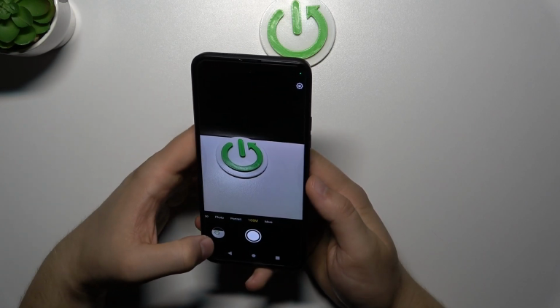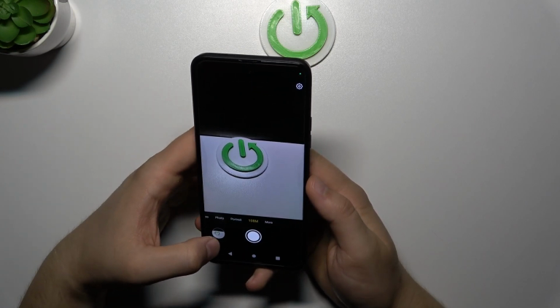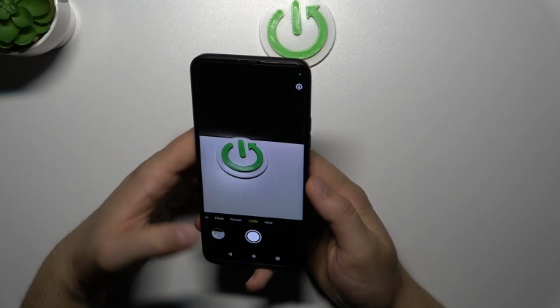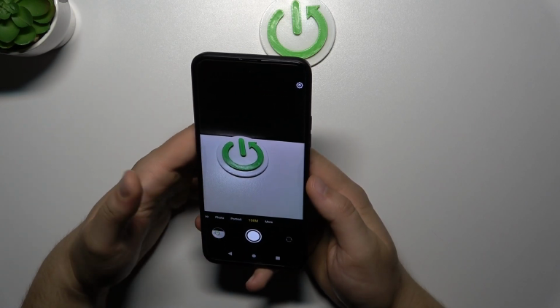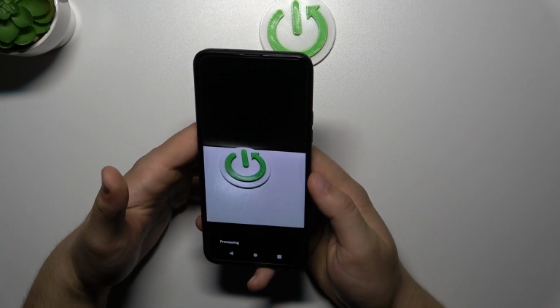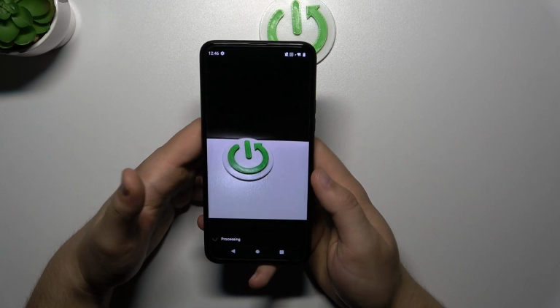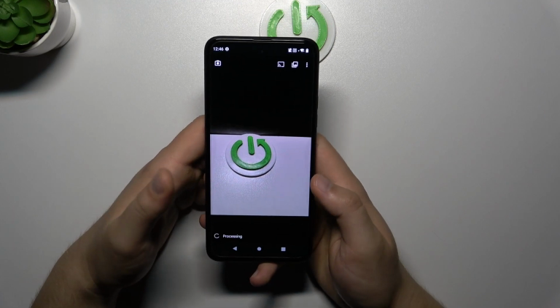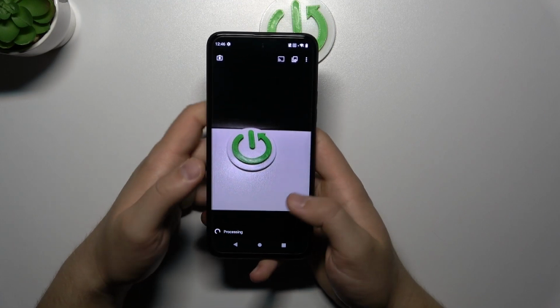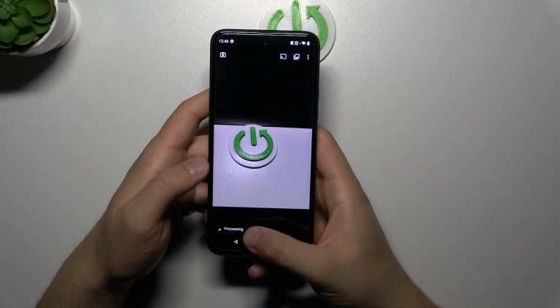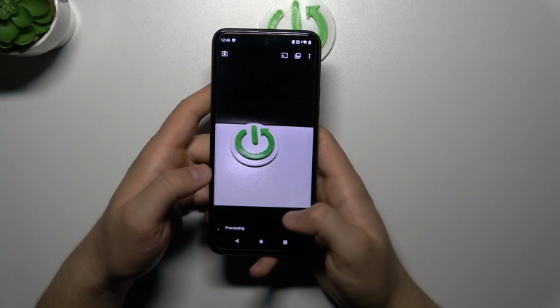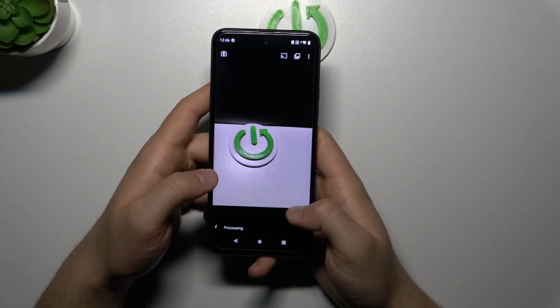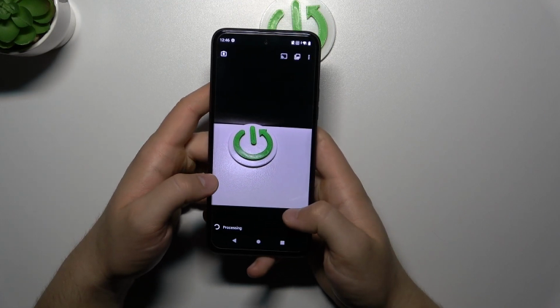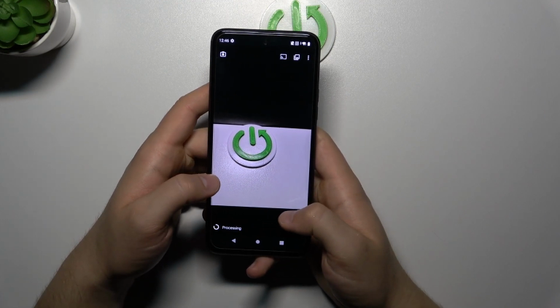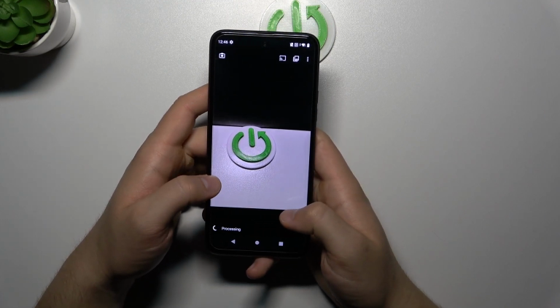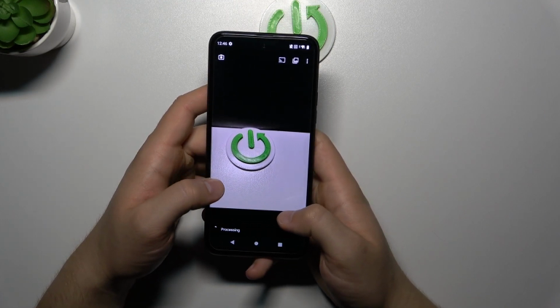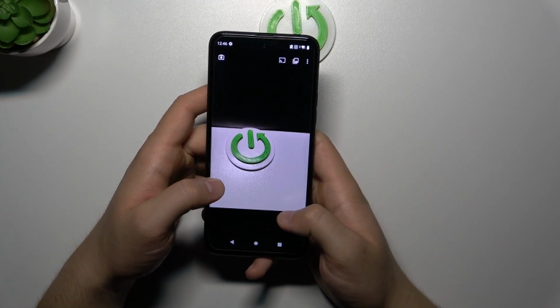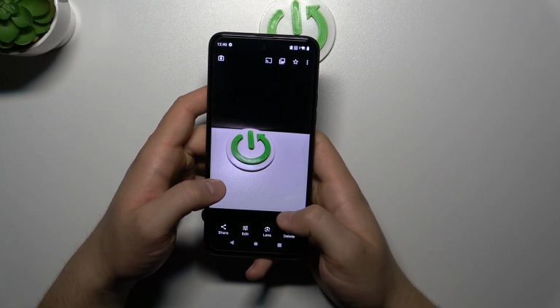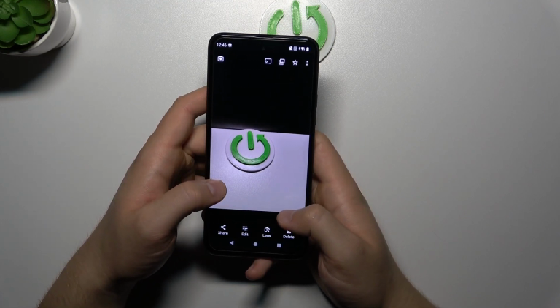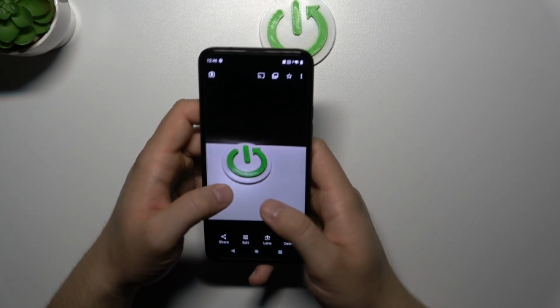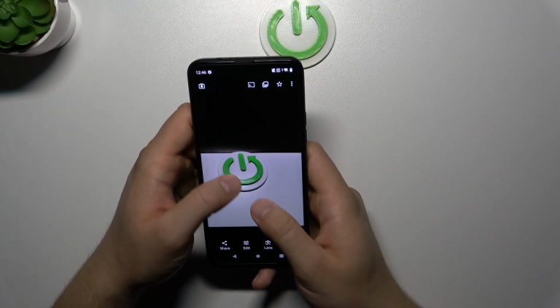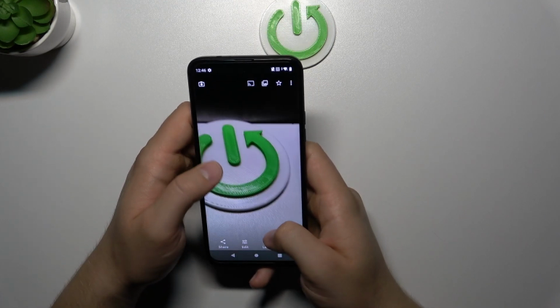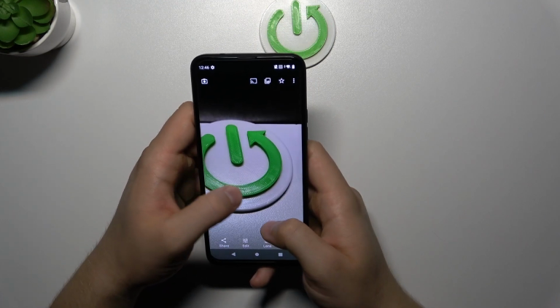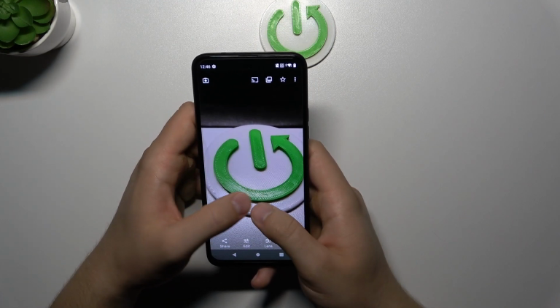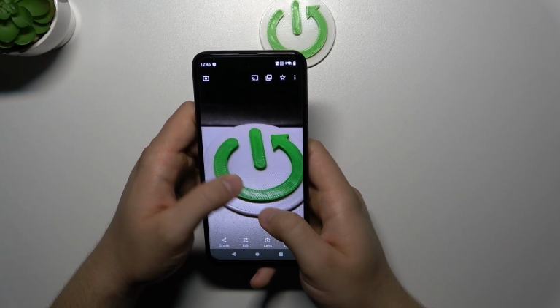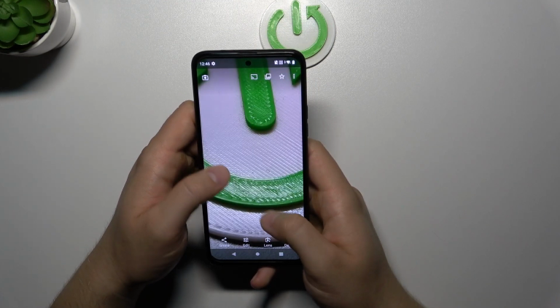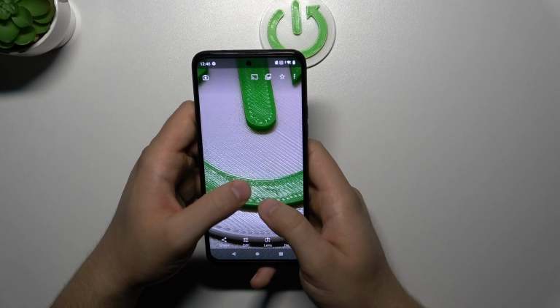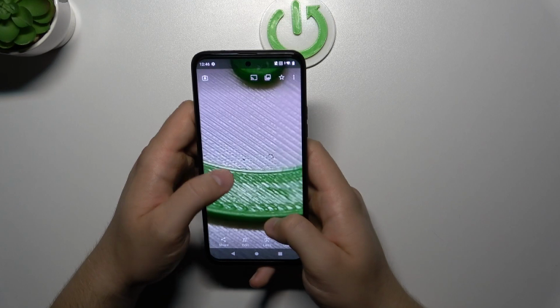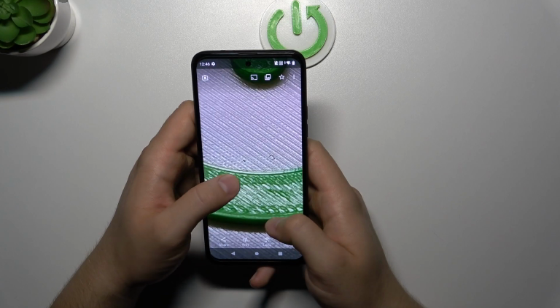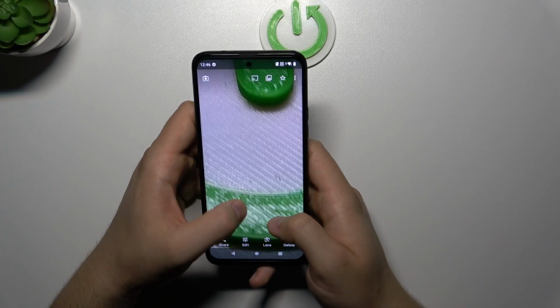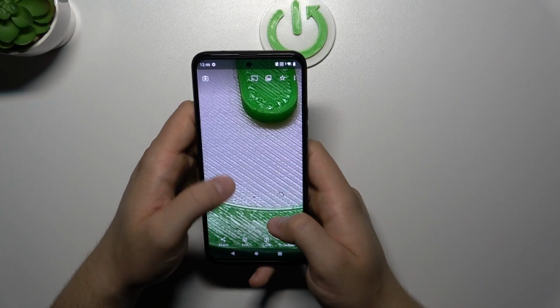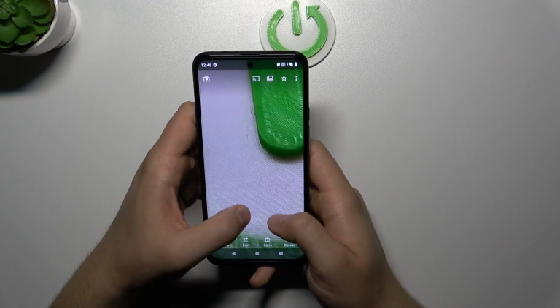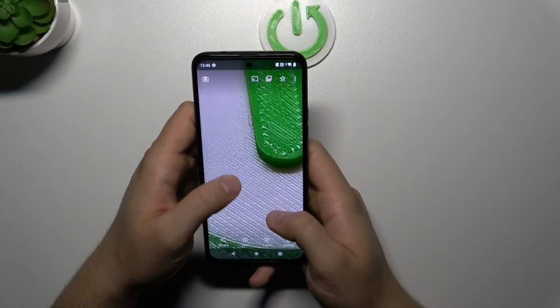Next you have to open the gallery and wait for the post-processing, and right now we can just take a look for some details.